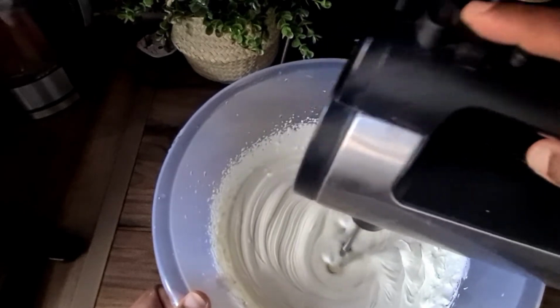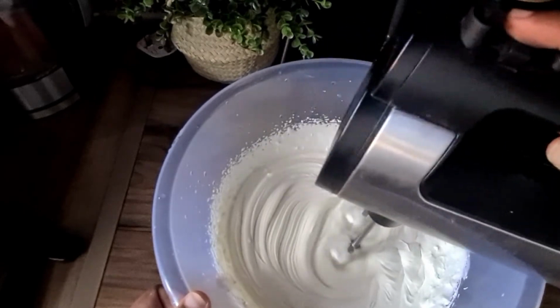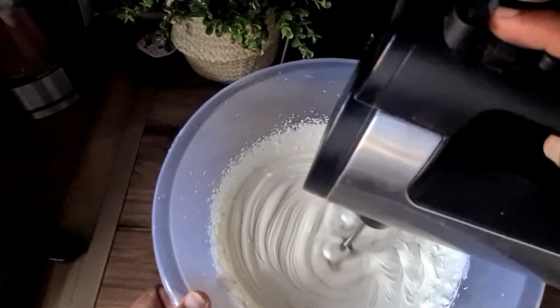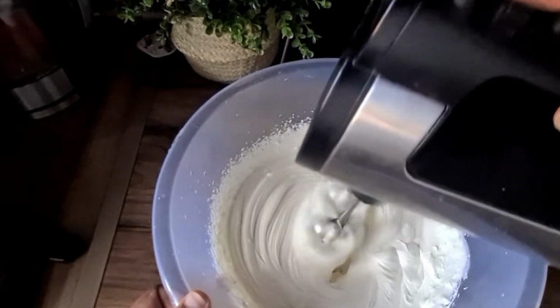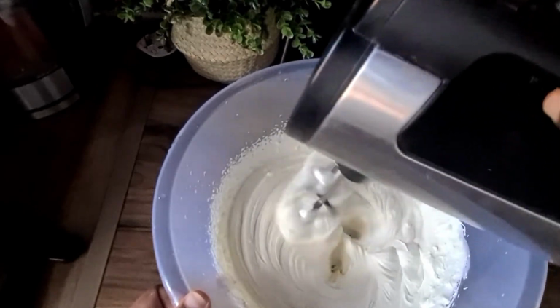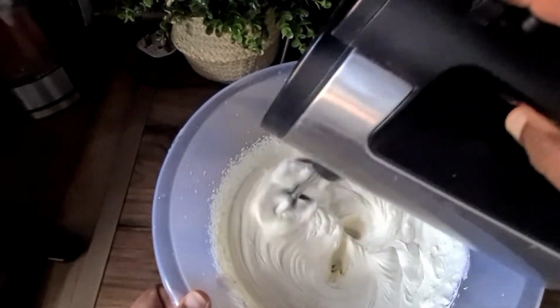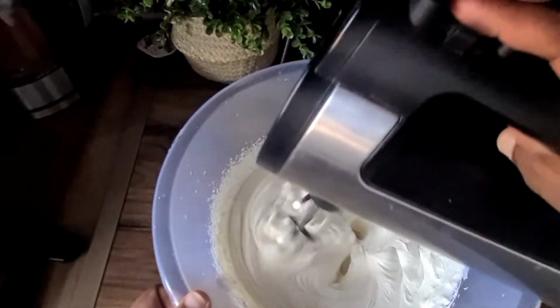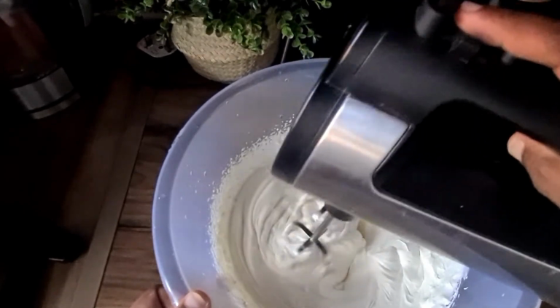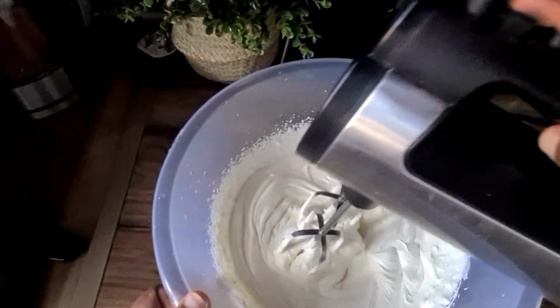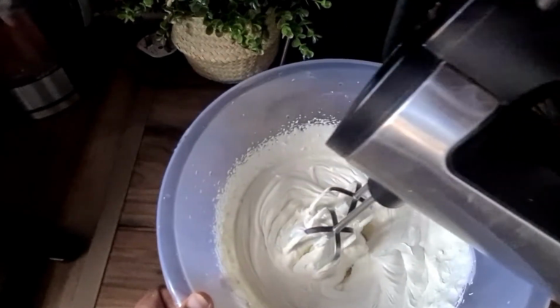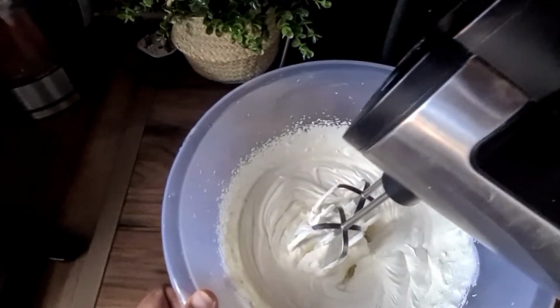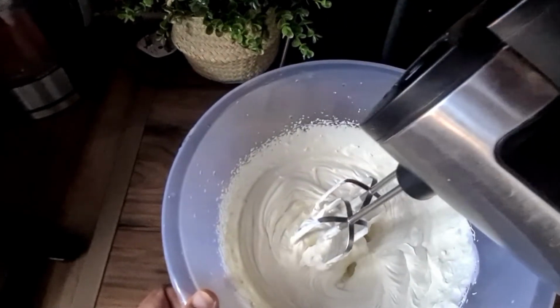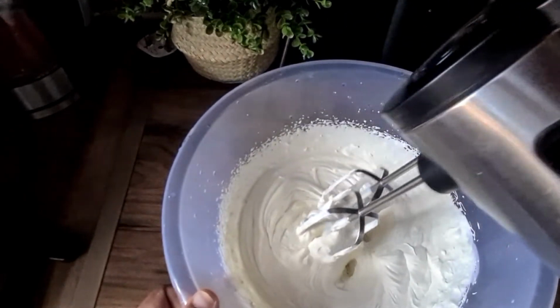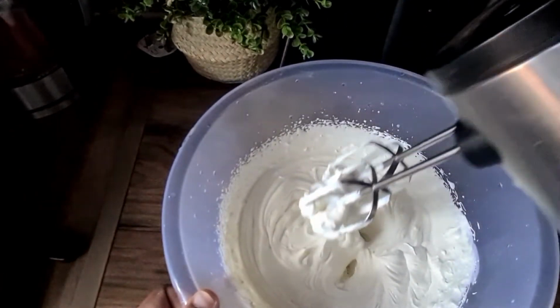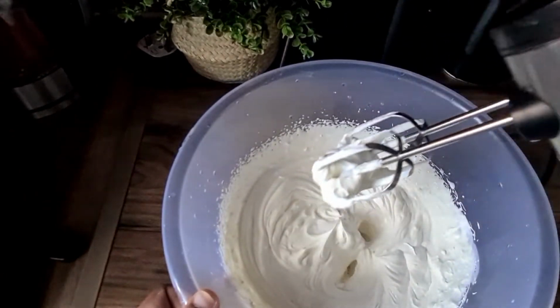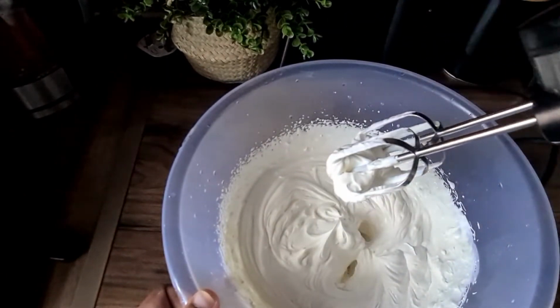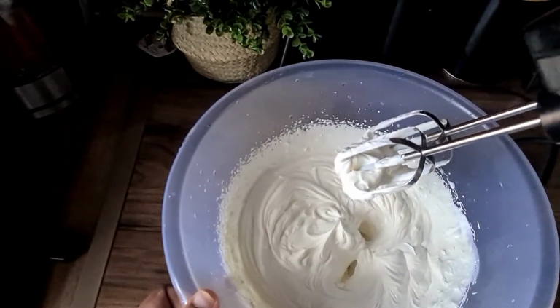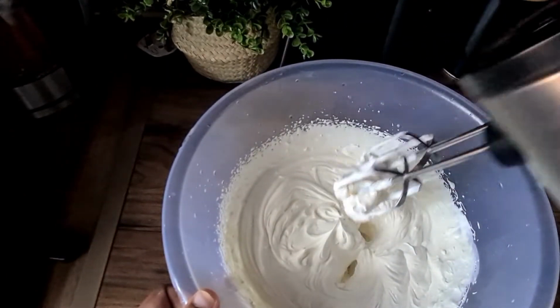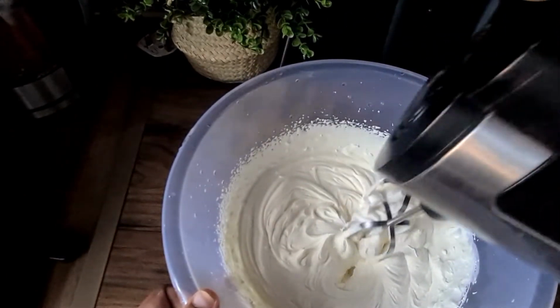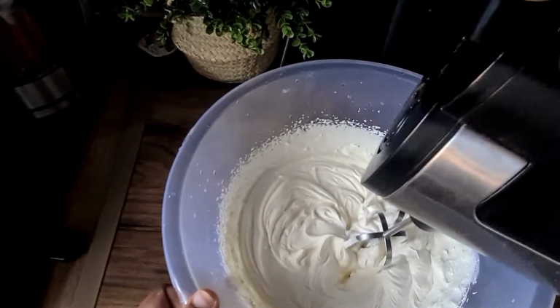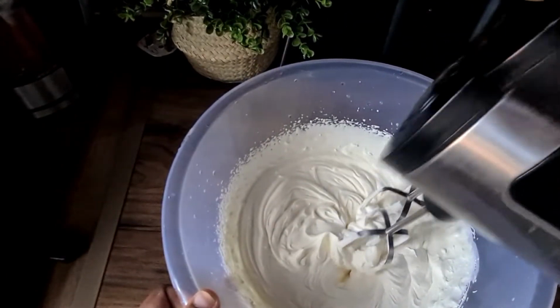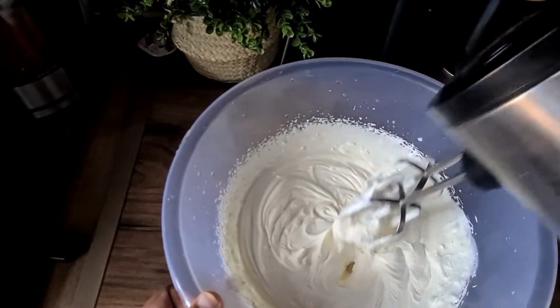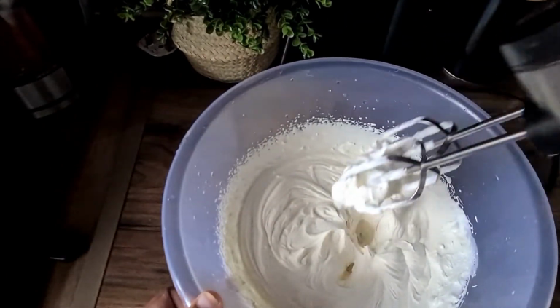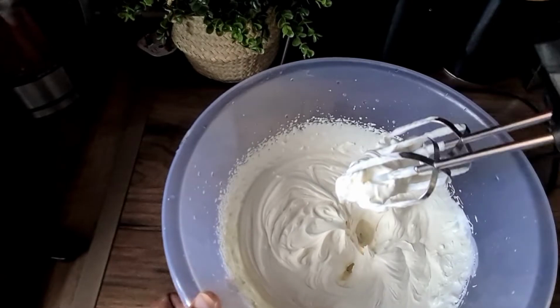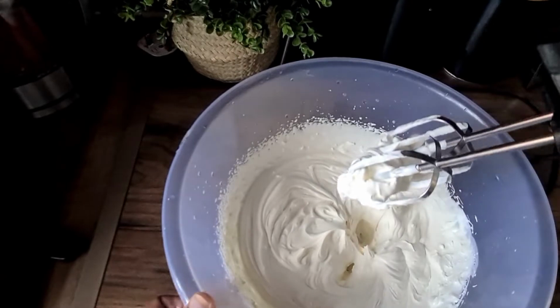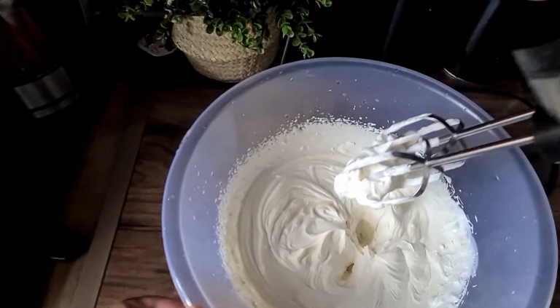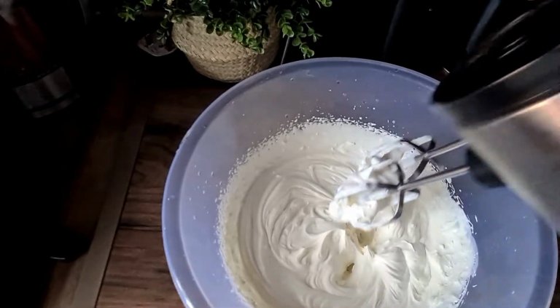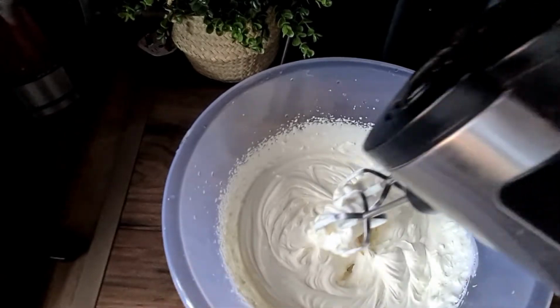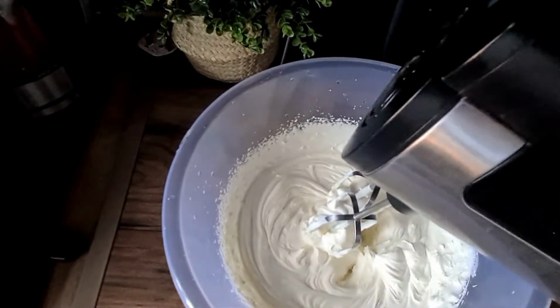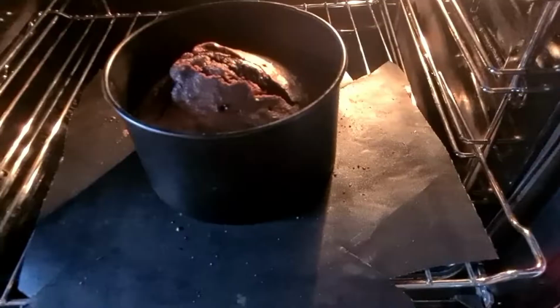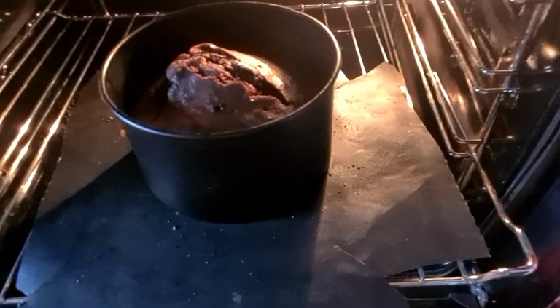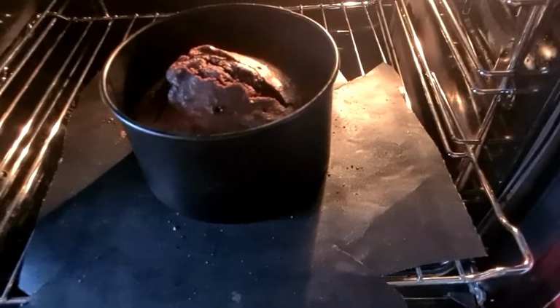I'm going to transfer that into a piping bag and then put it in the fridge until the cake's done.